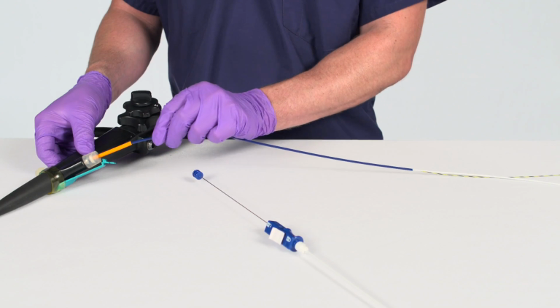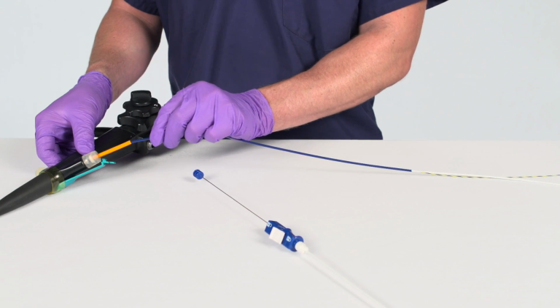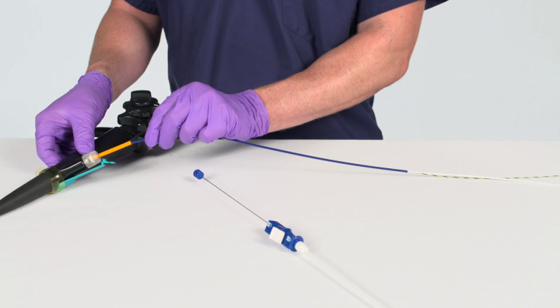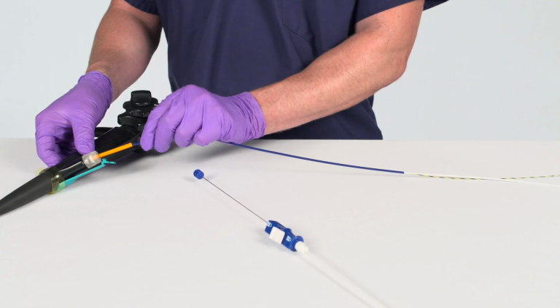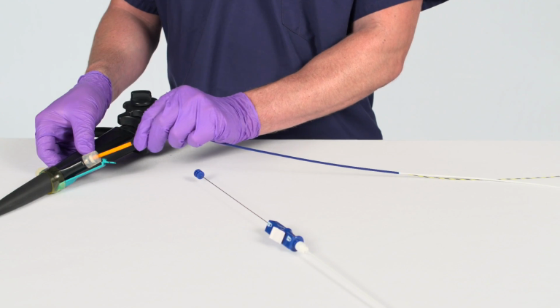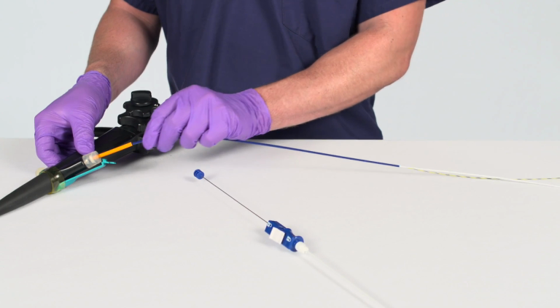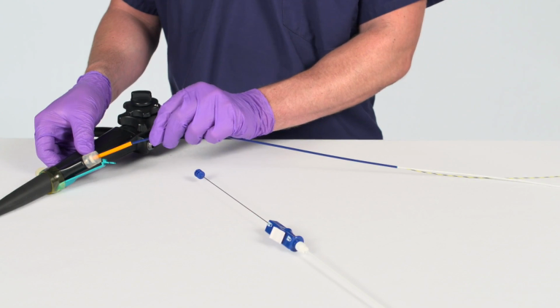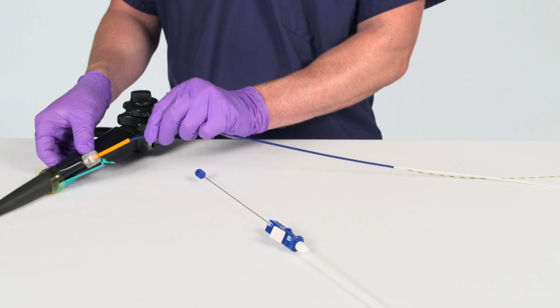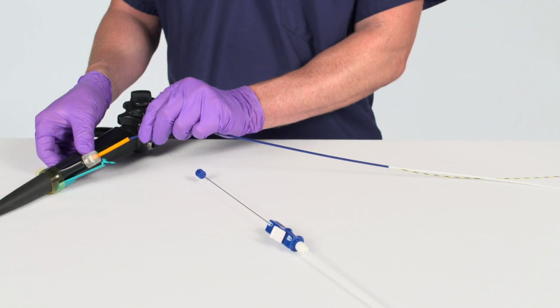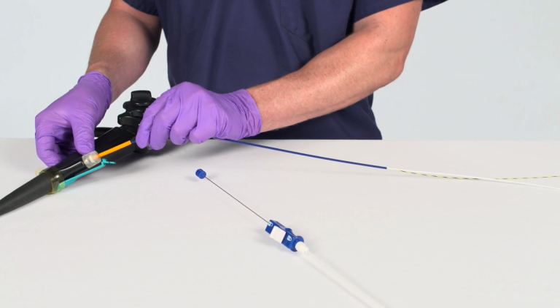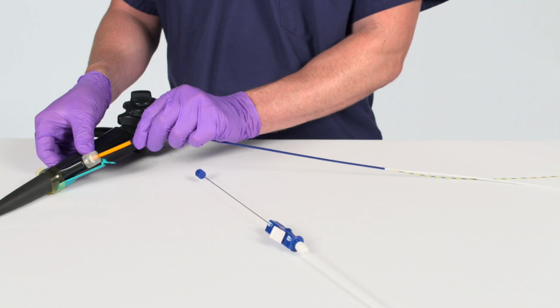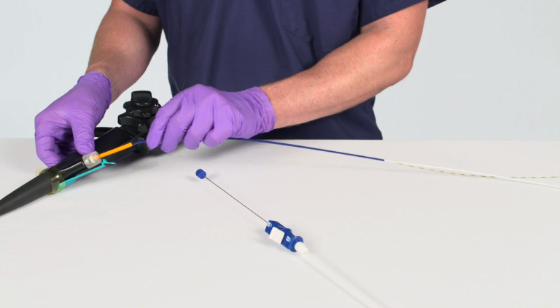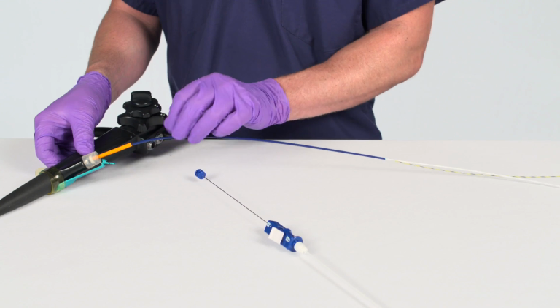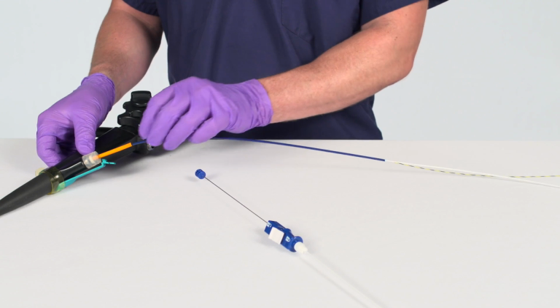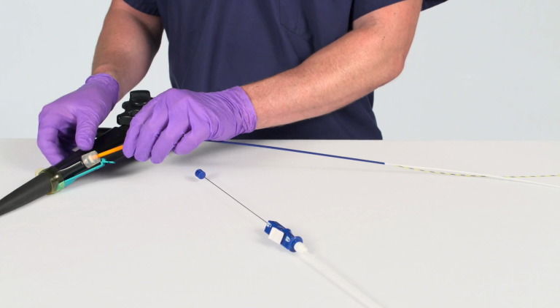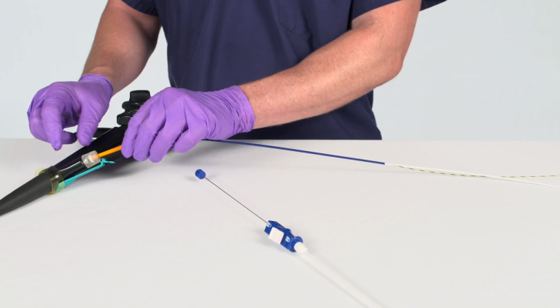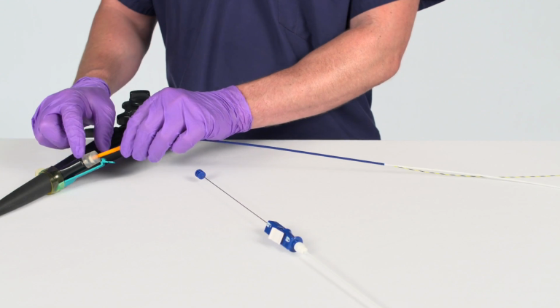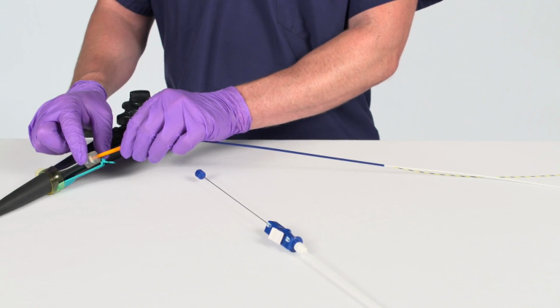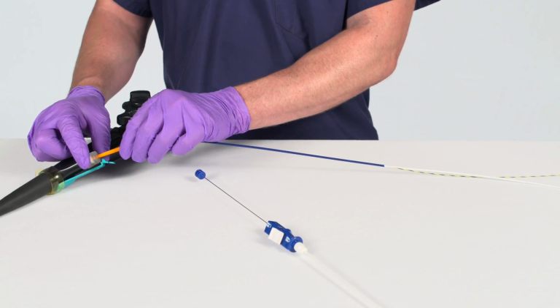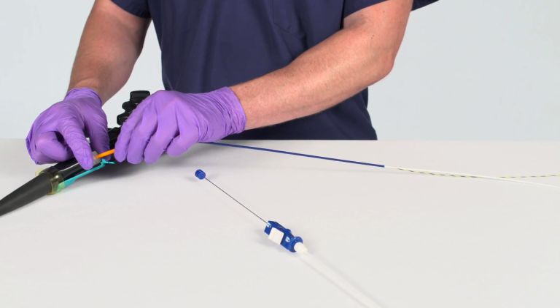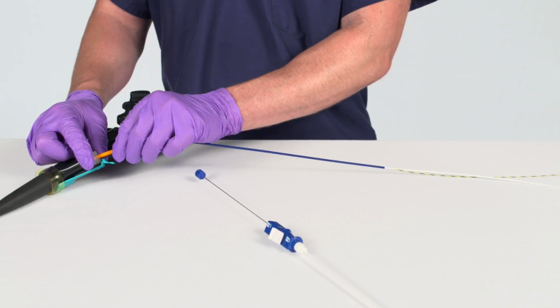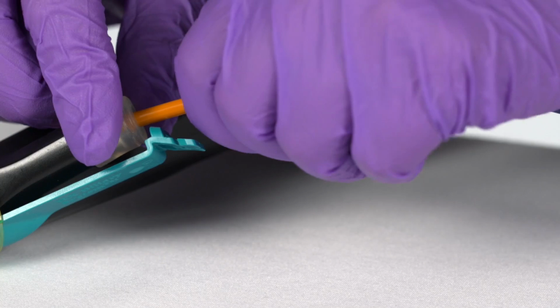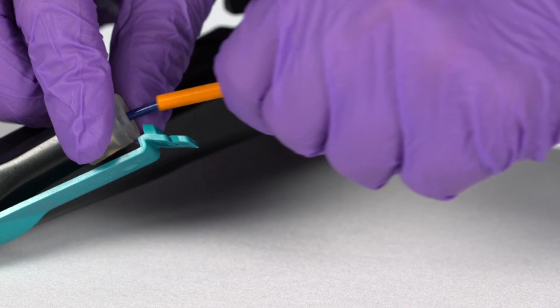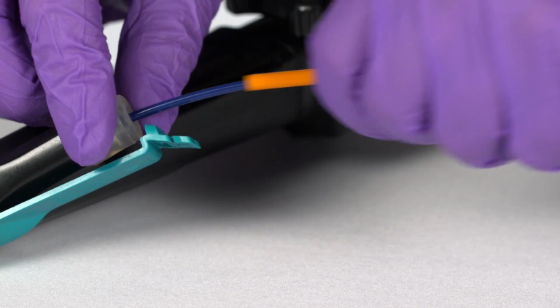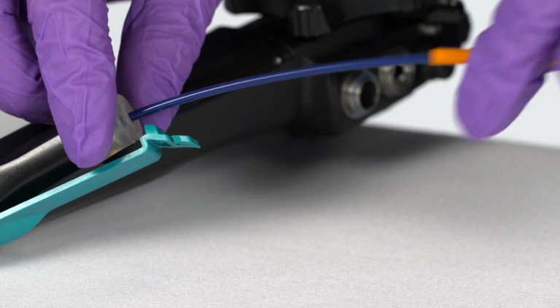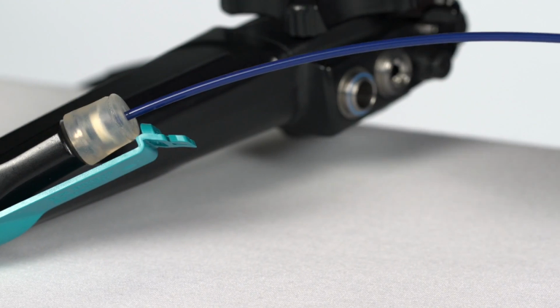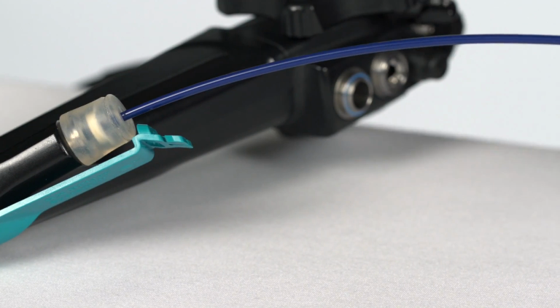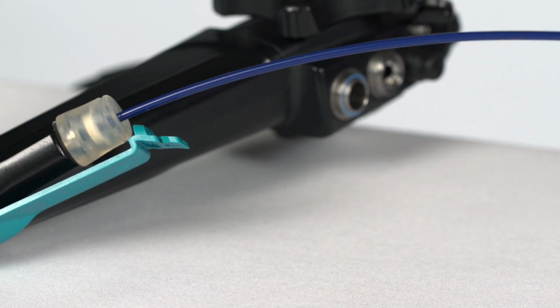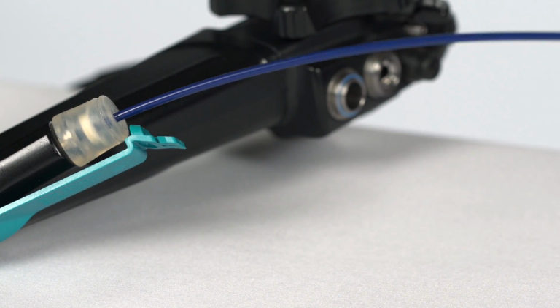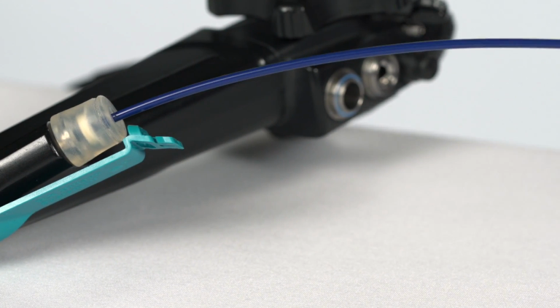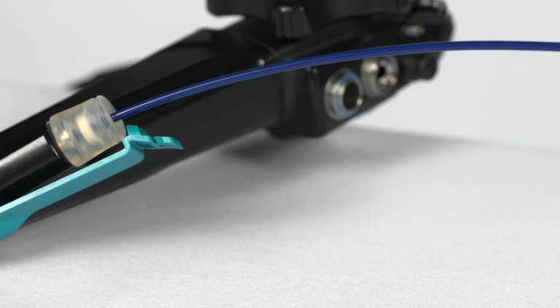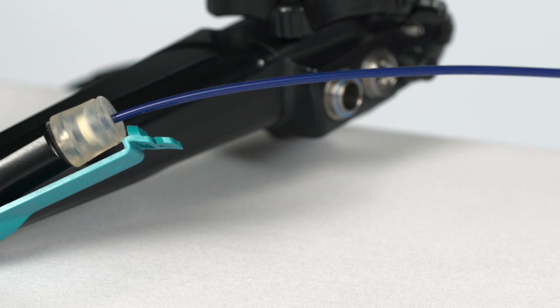Once the trailing barbs have been introduced into the biopsy cap, slide the stent barb flap cover back and out of the way.